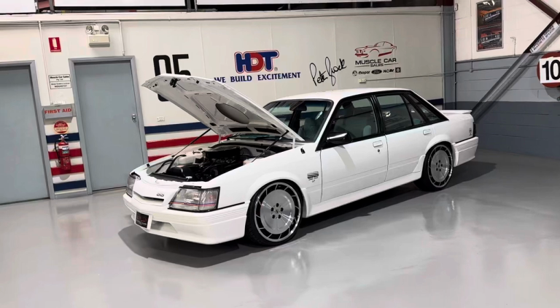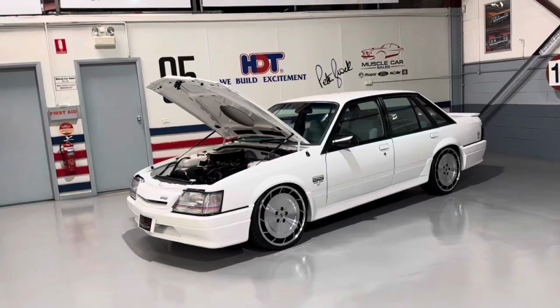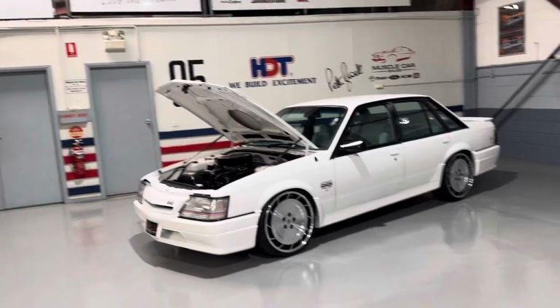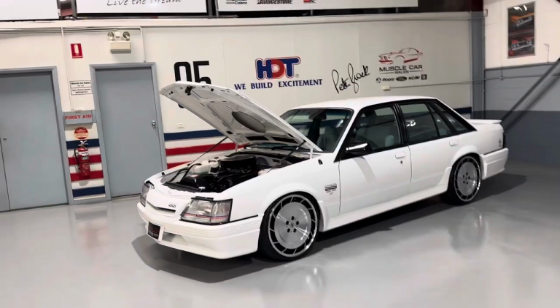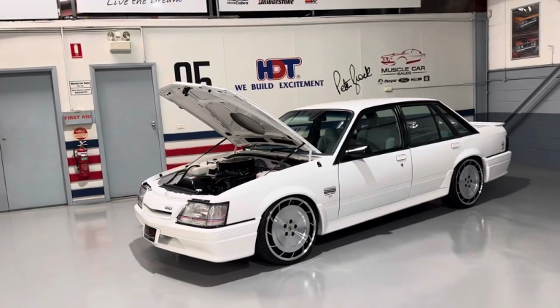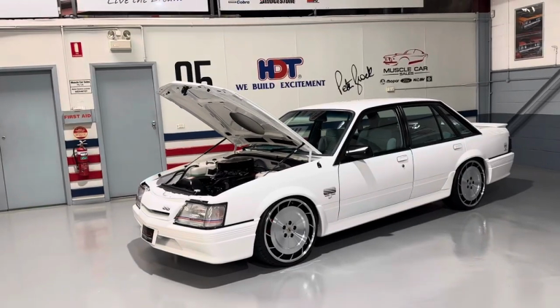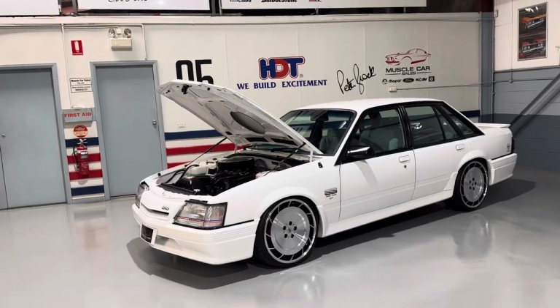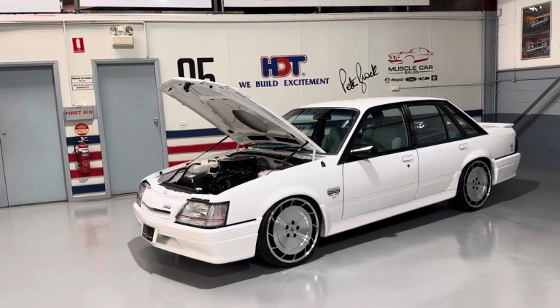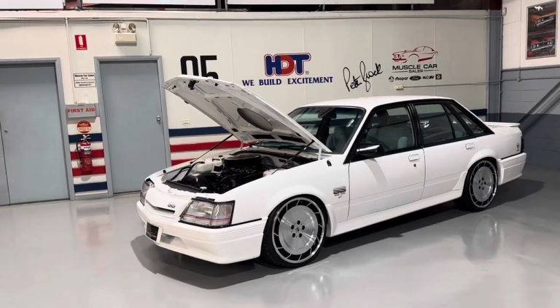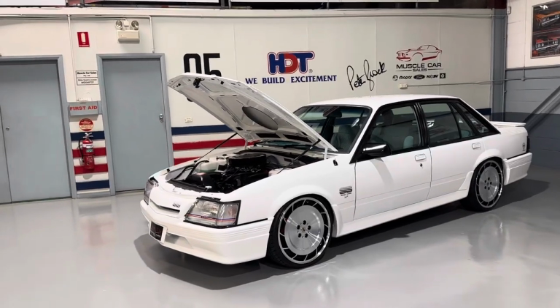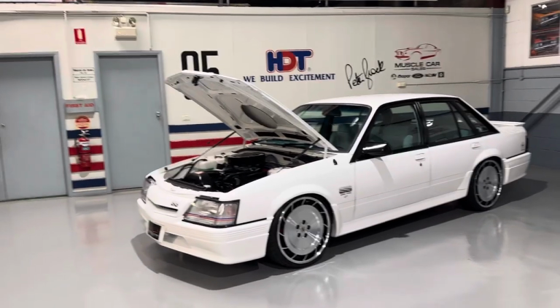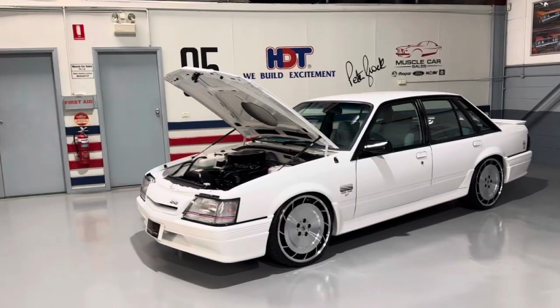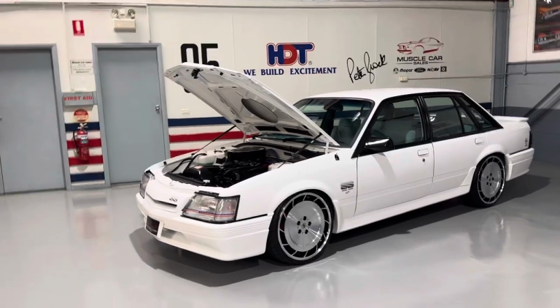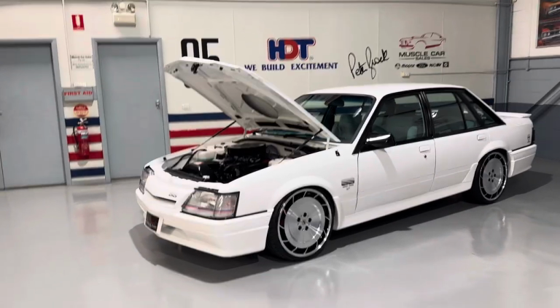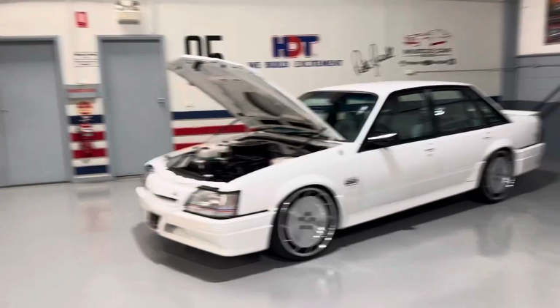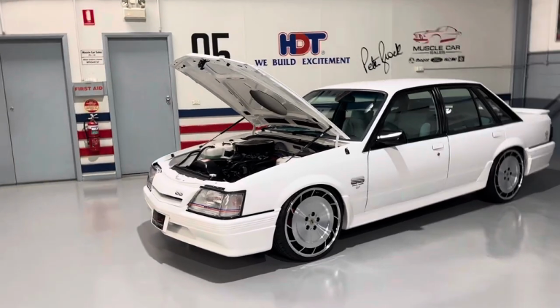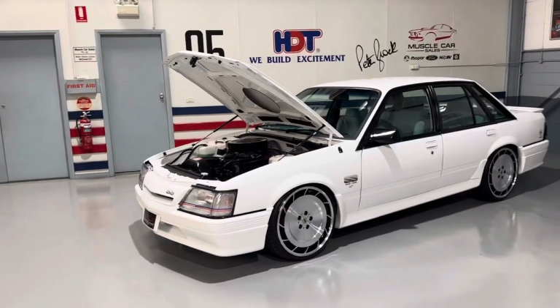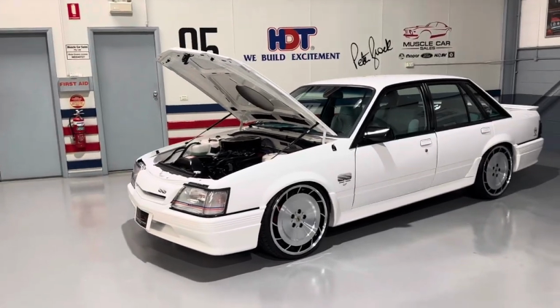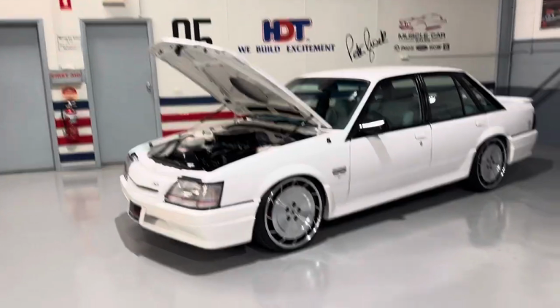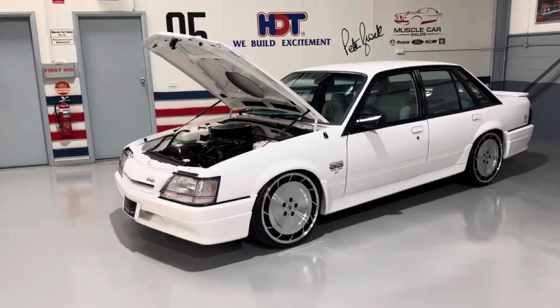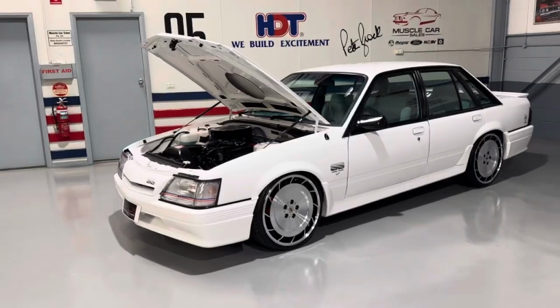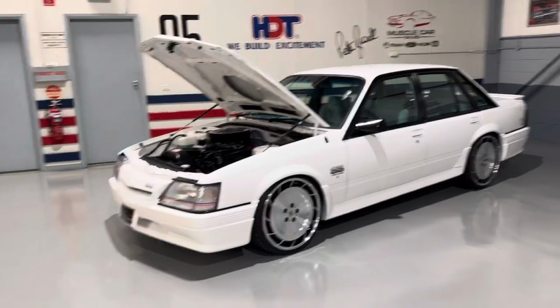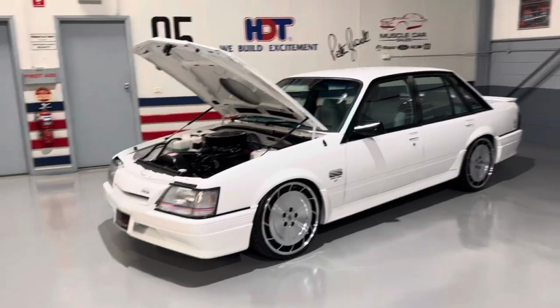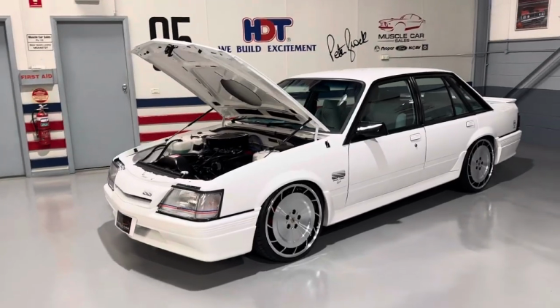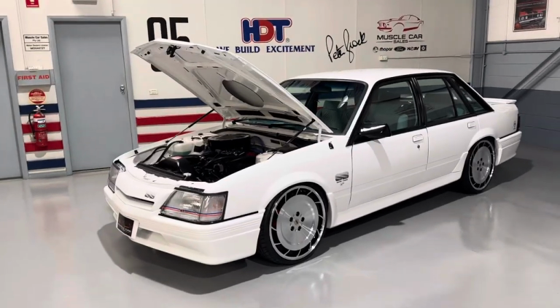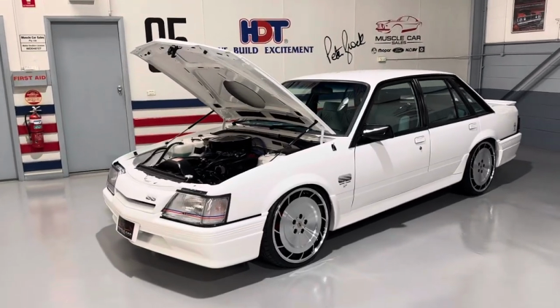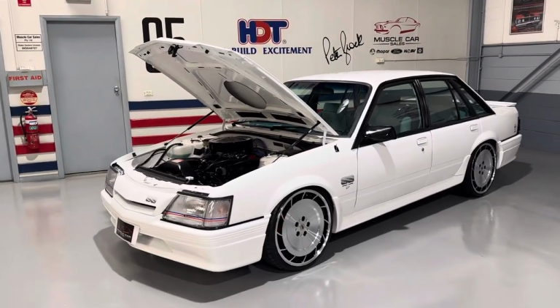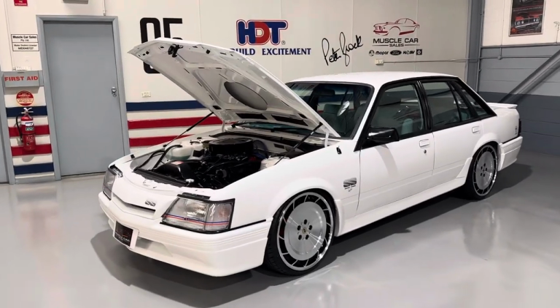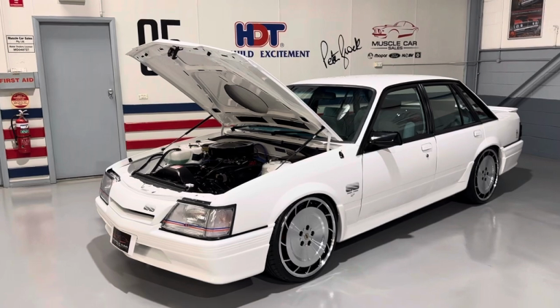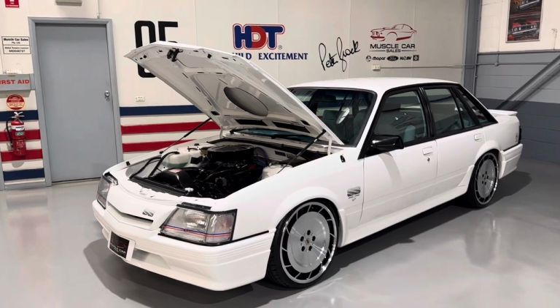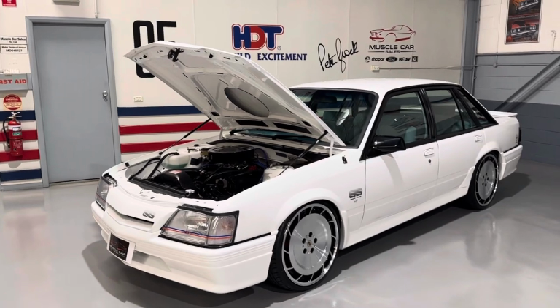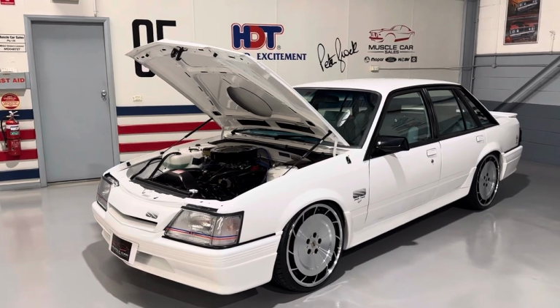Cut it out, just get over here, mate. What have we got? Mate, we've got a beautiful VK Group 3 replica, mate.